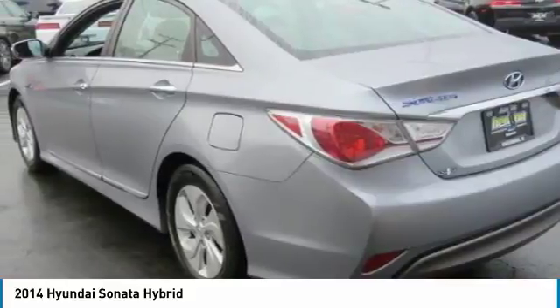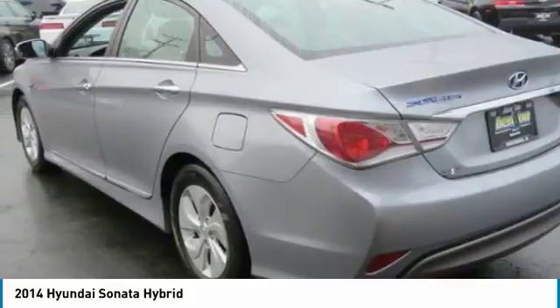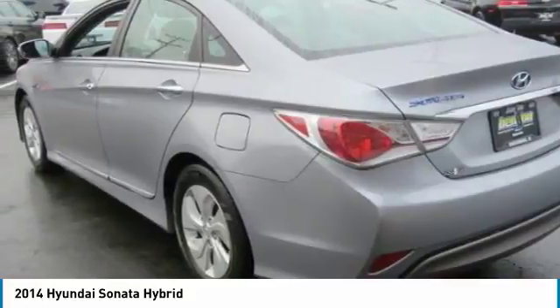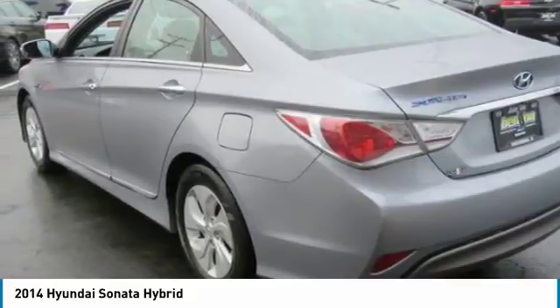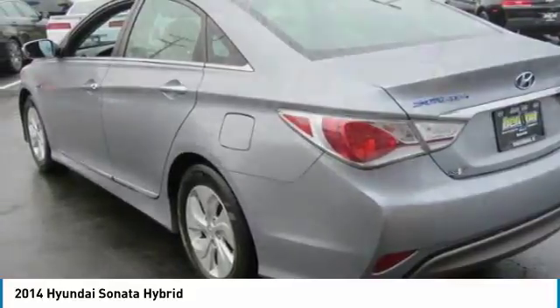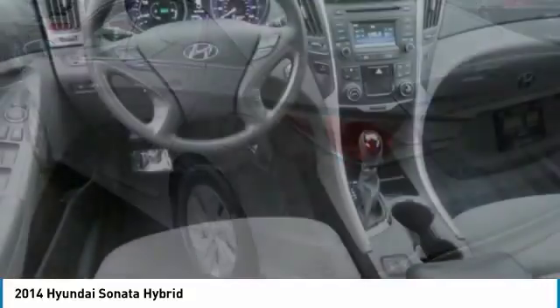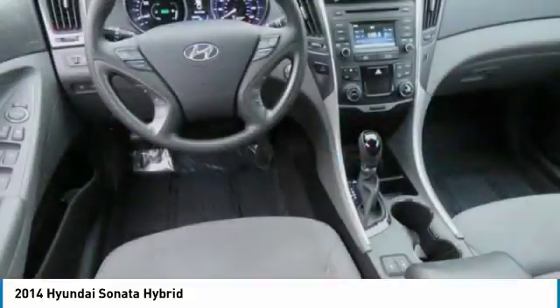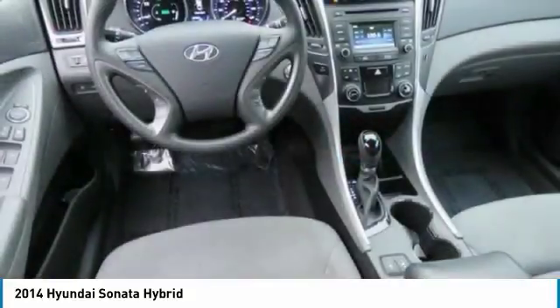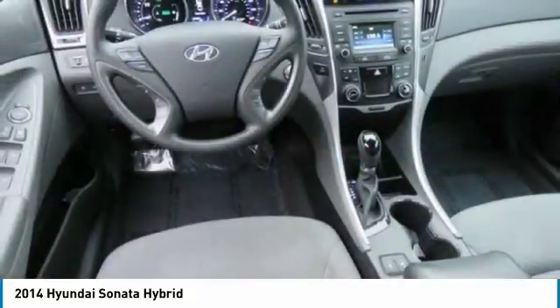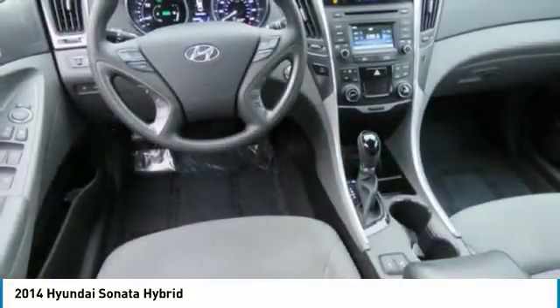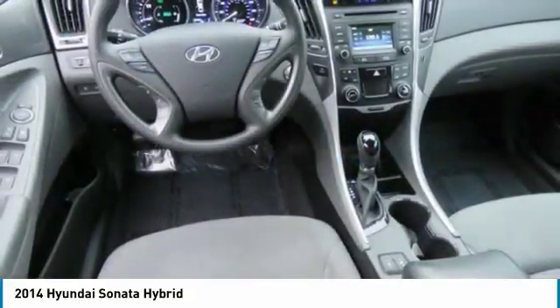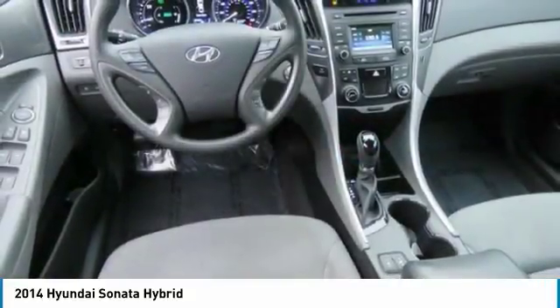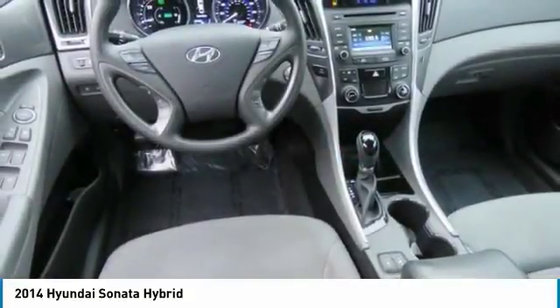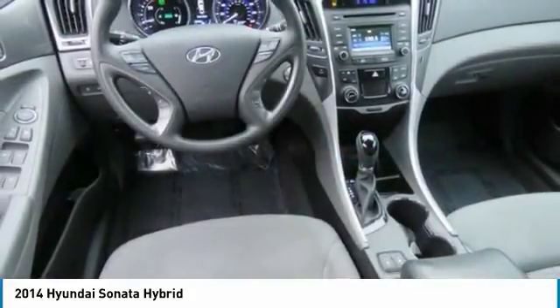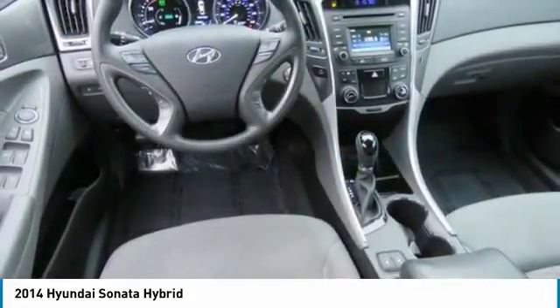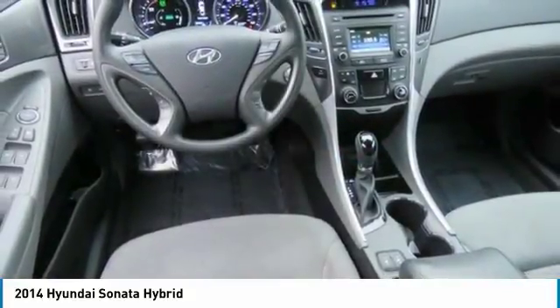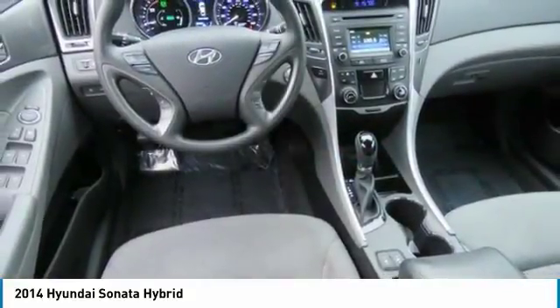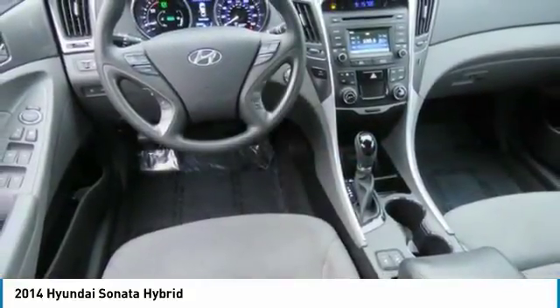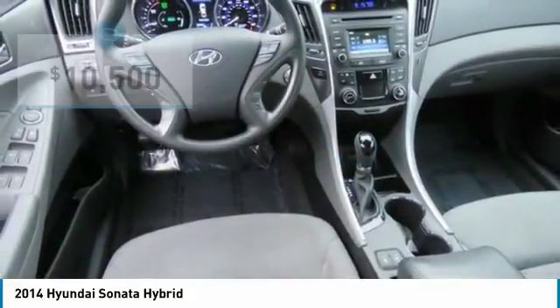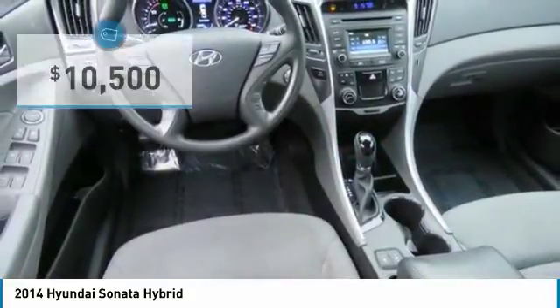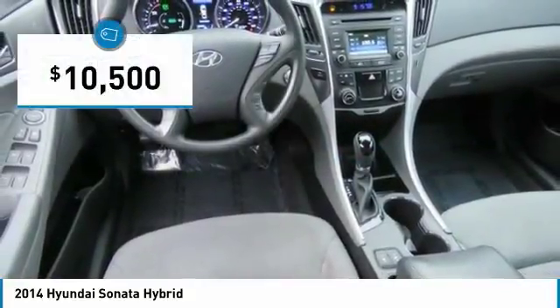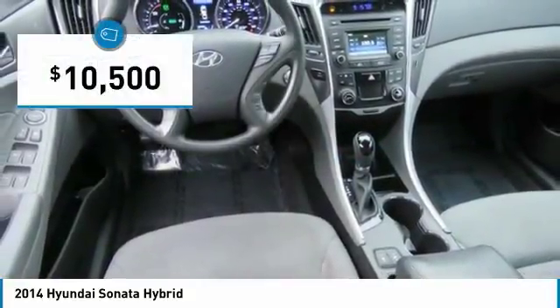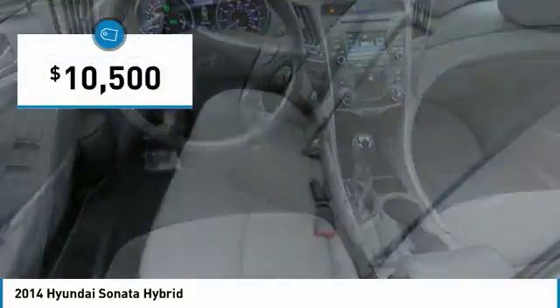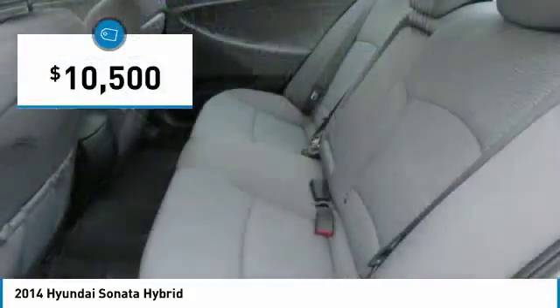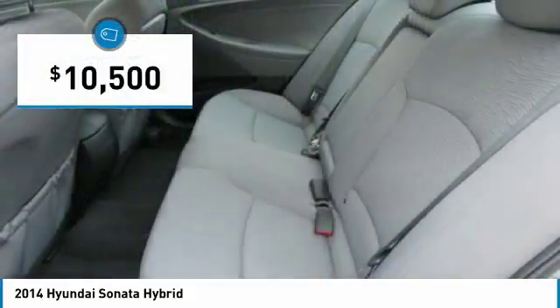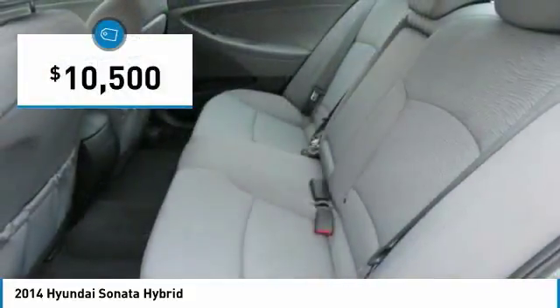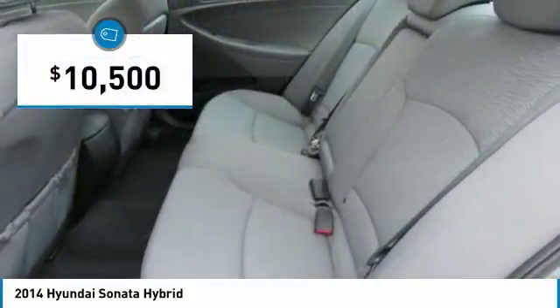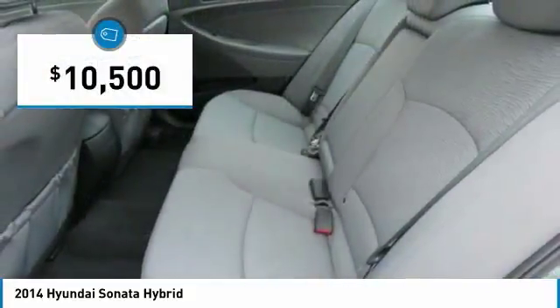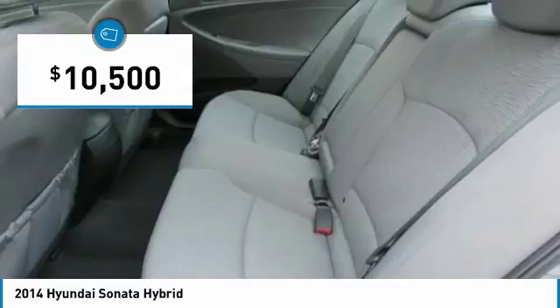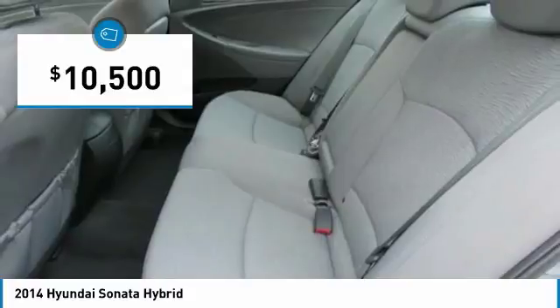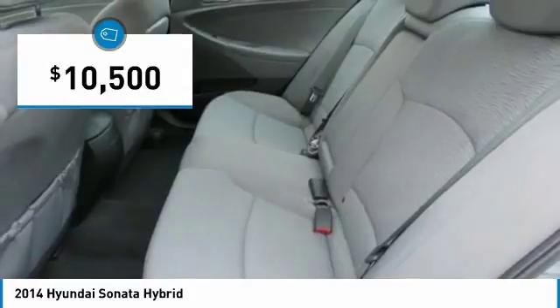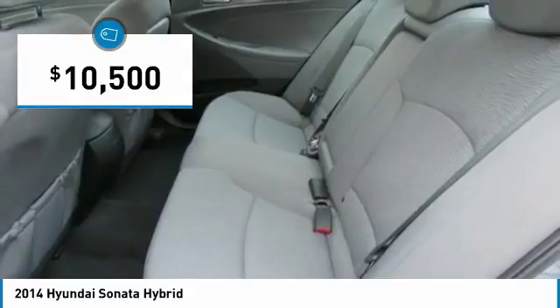More power, less fuel, no guilt — and is priced below $15,000.